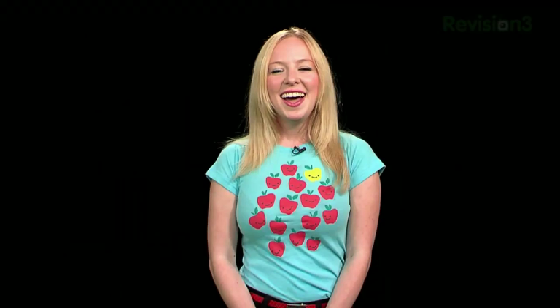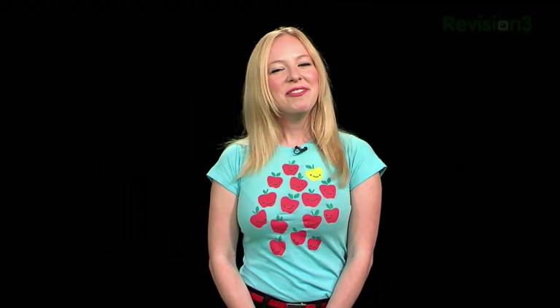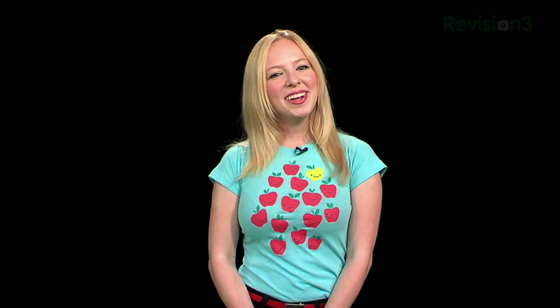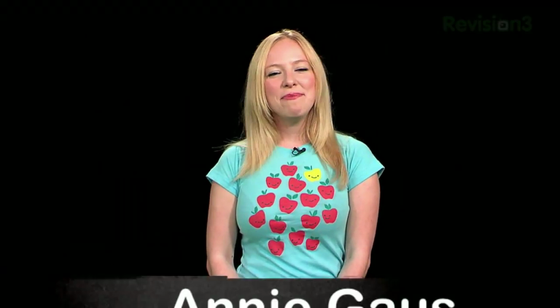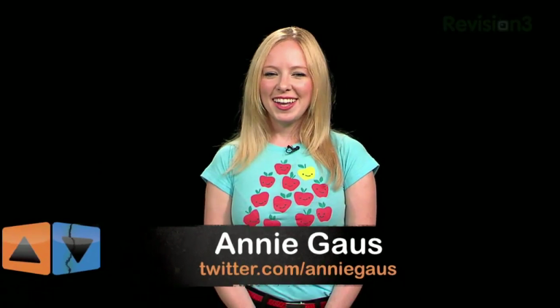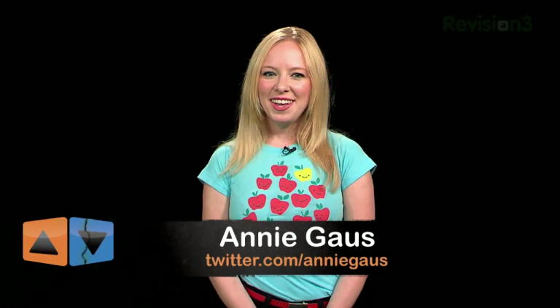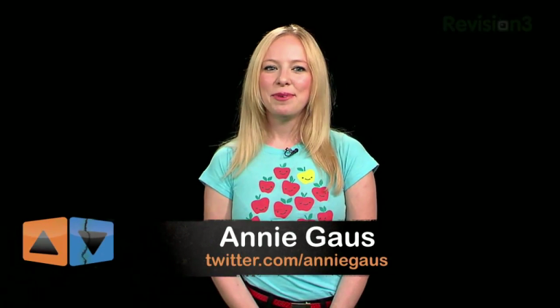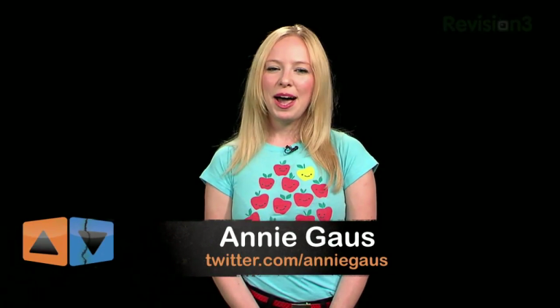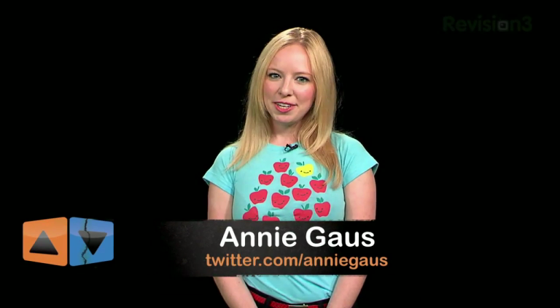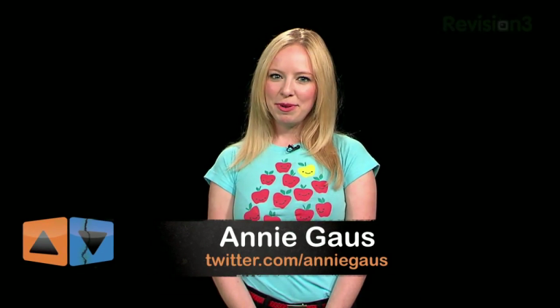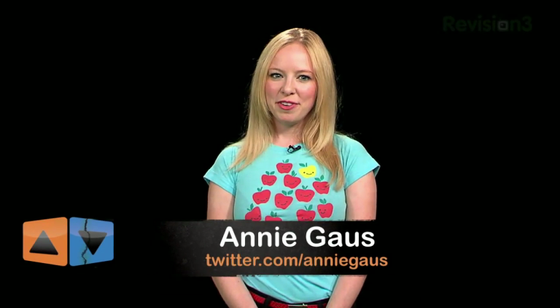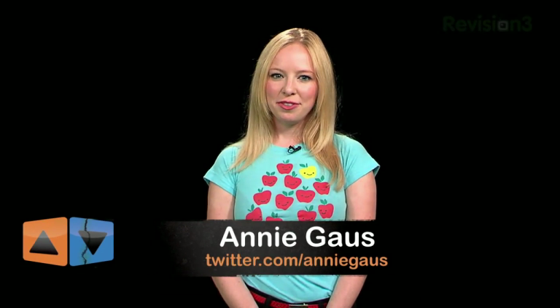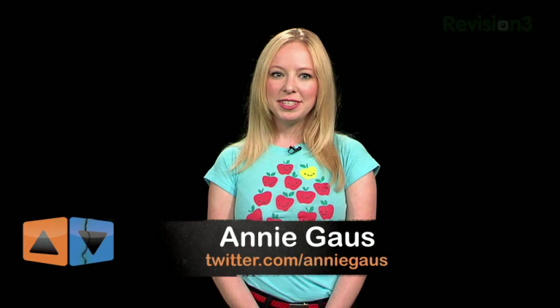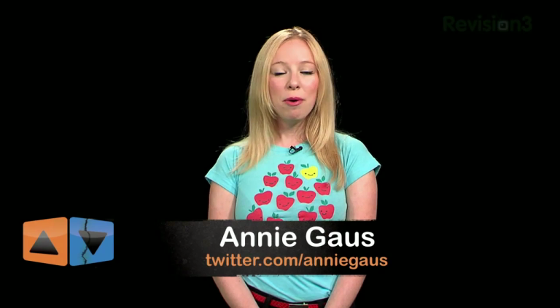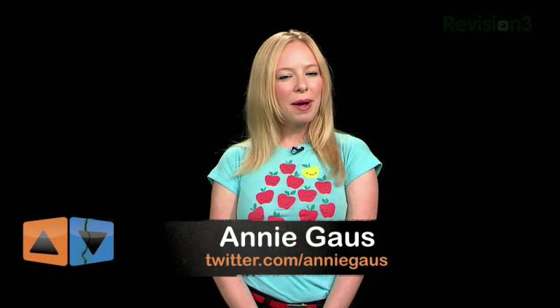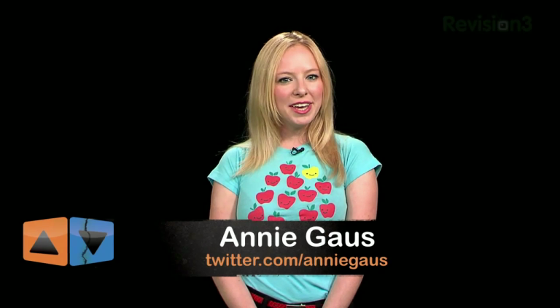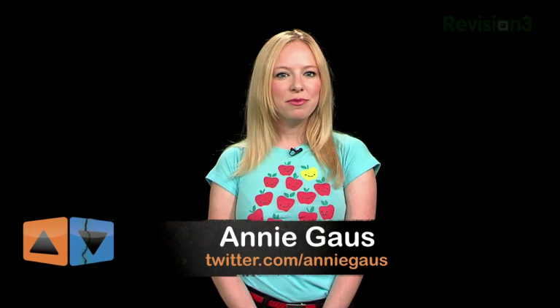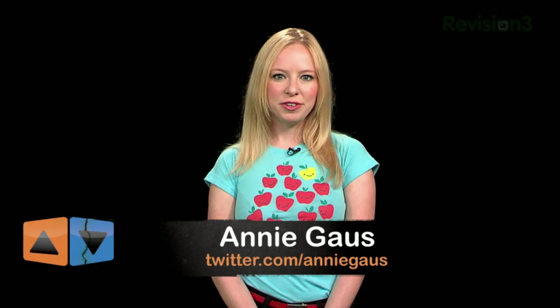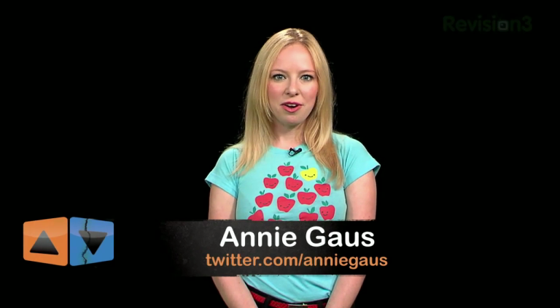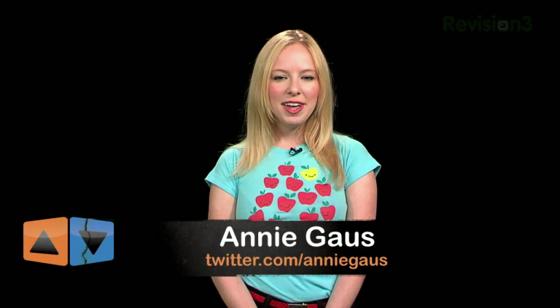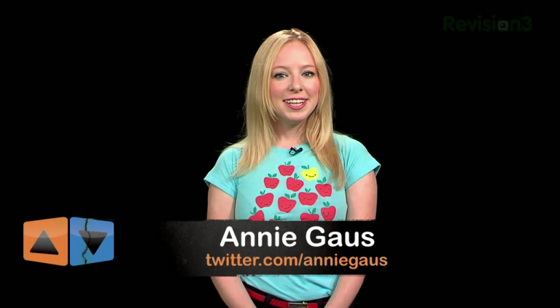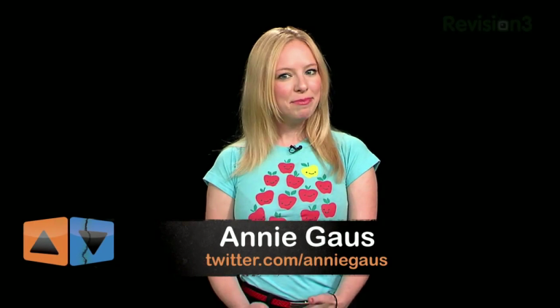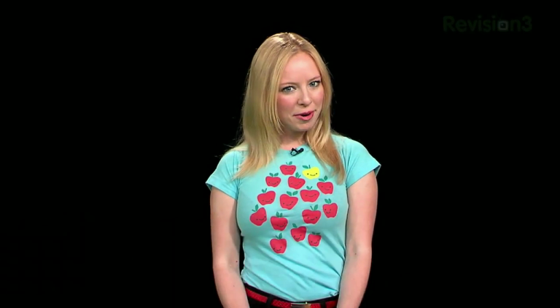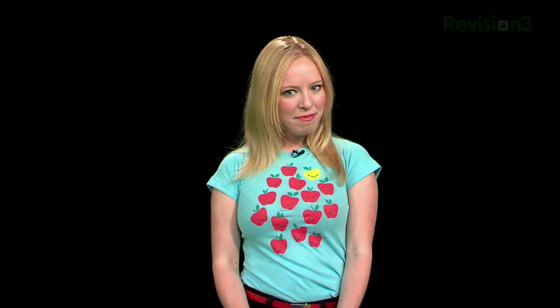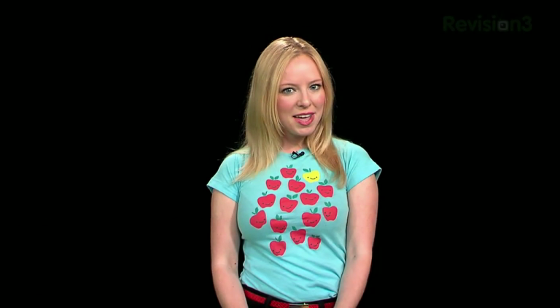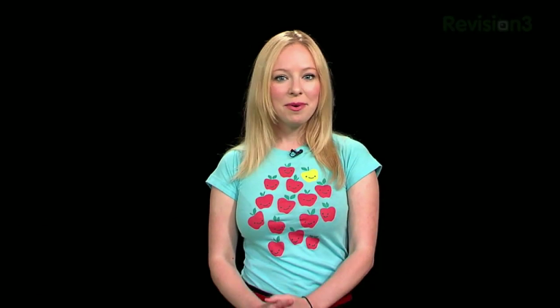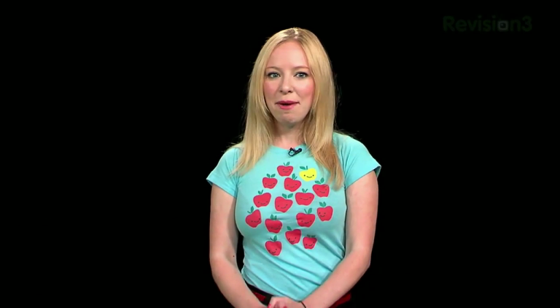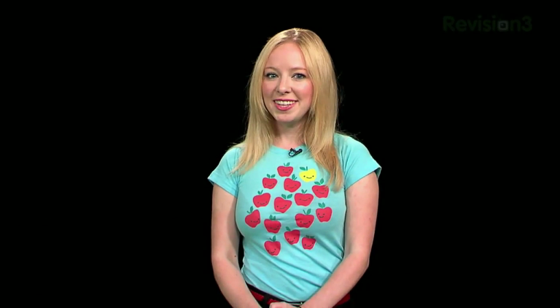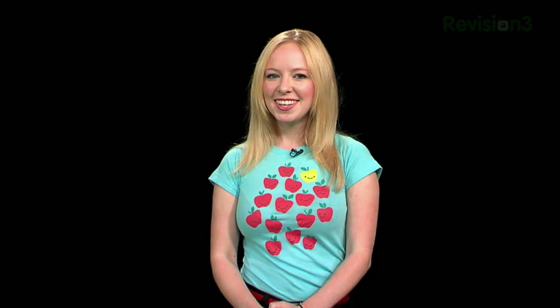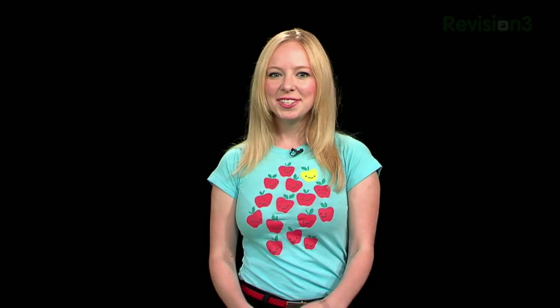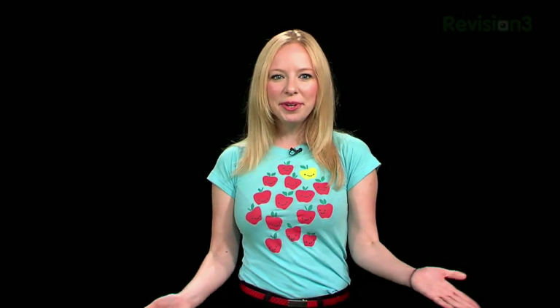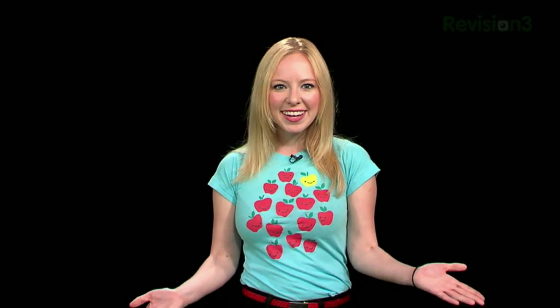Hi everyone, I'm Annie, and welcome to App Judgment, Revision 3's Mobile Application Review Show. It's September, and you know what that means — school days!